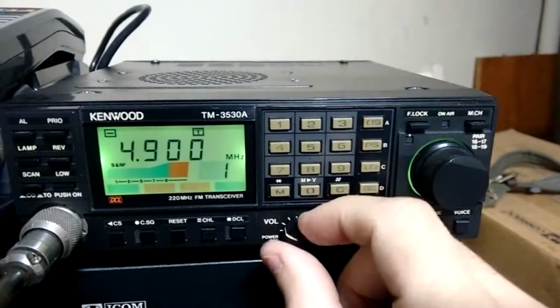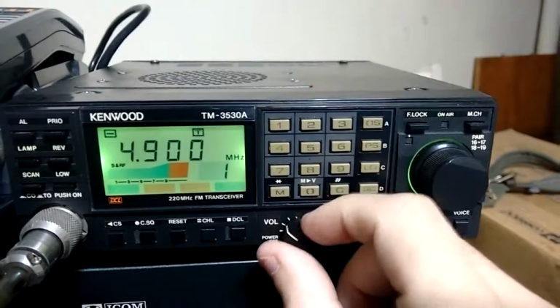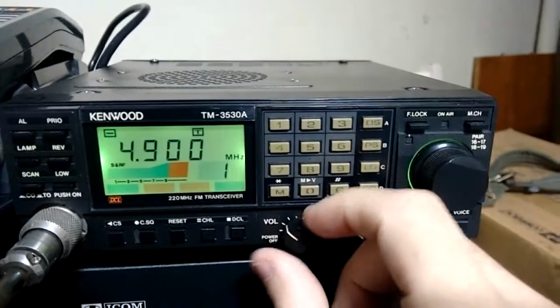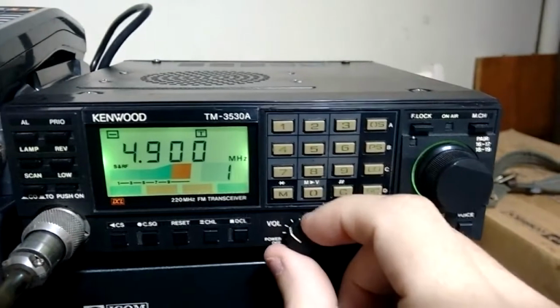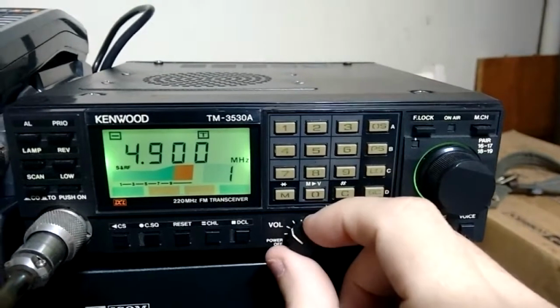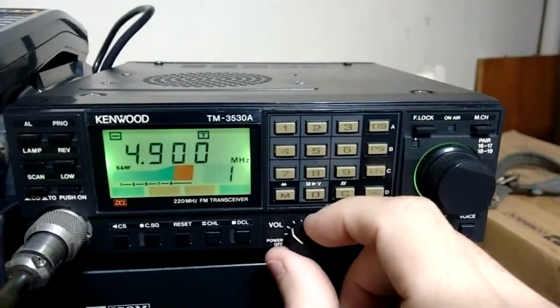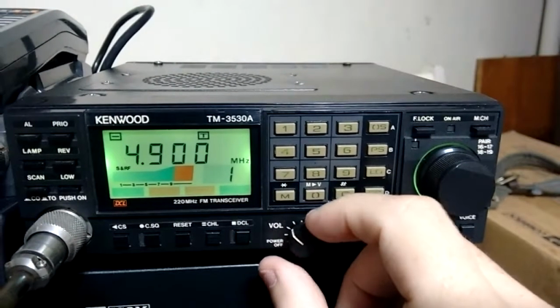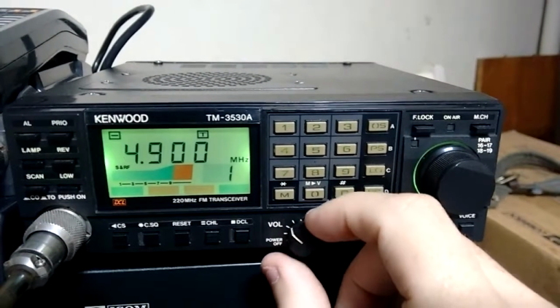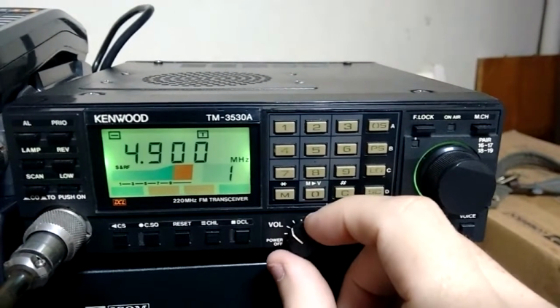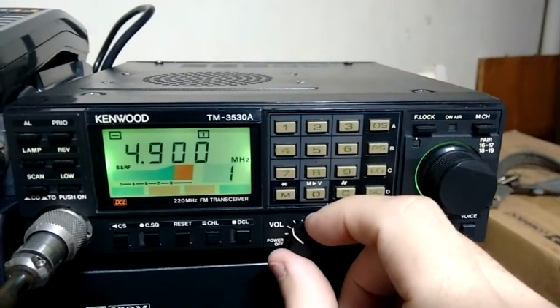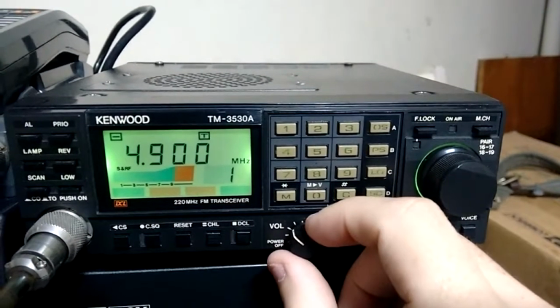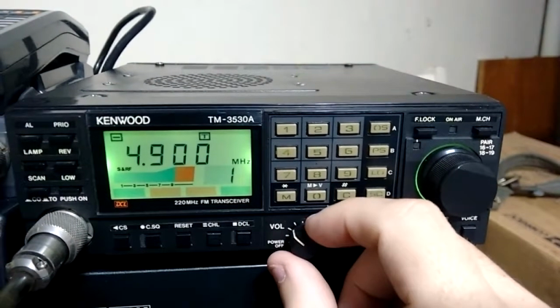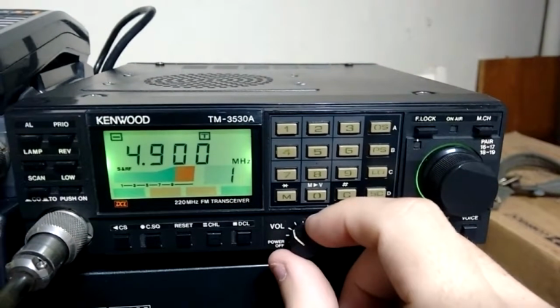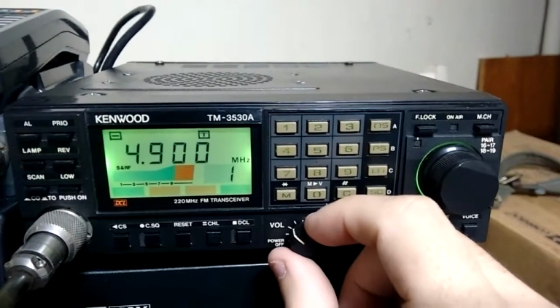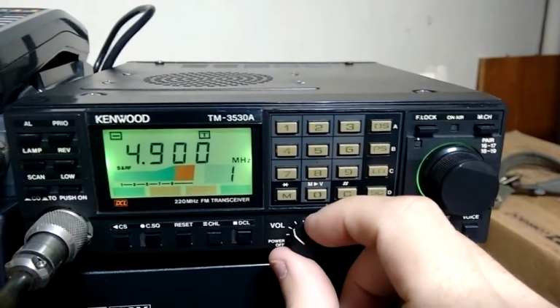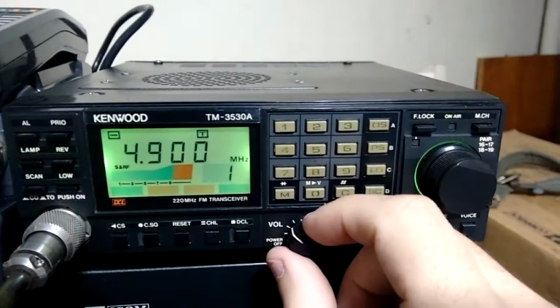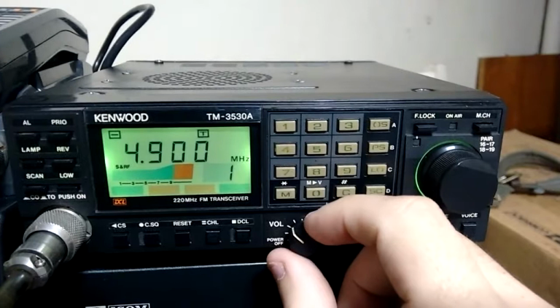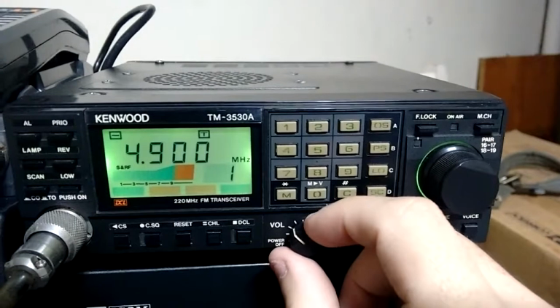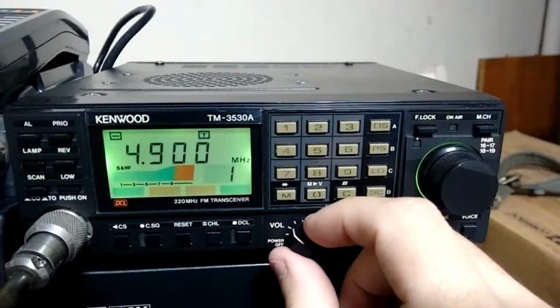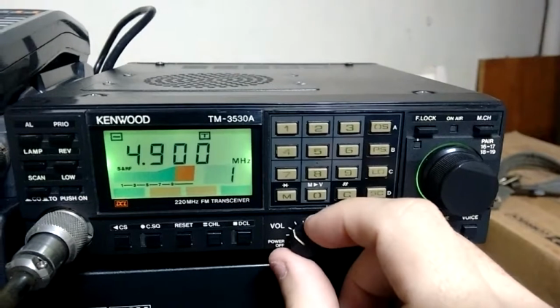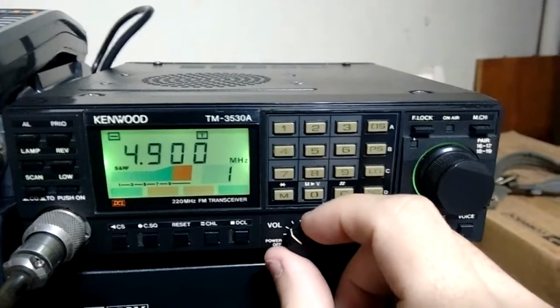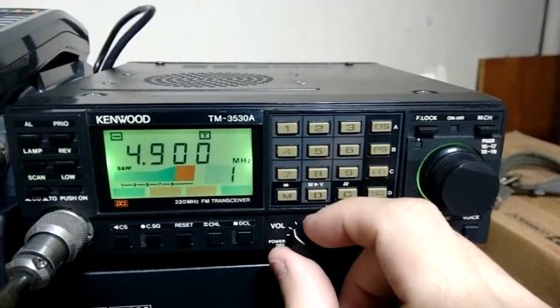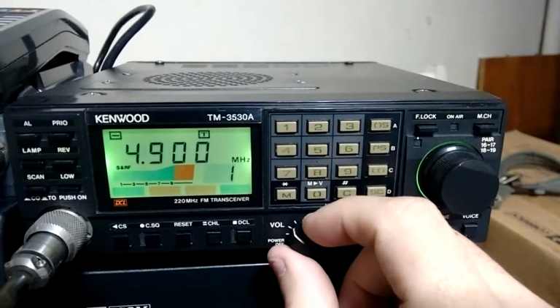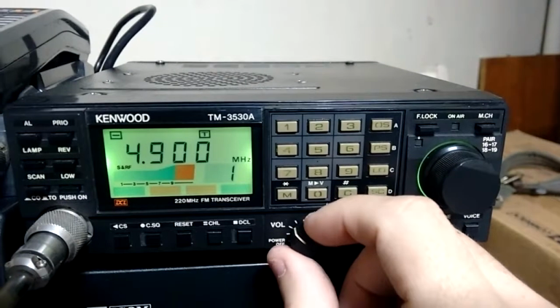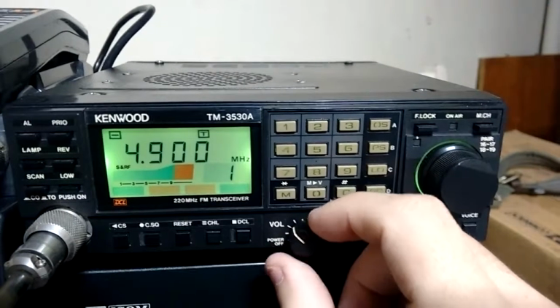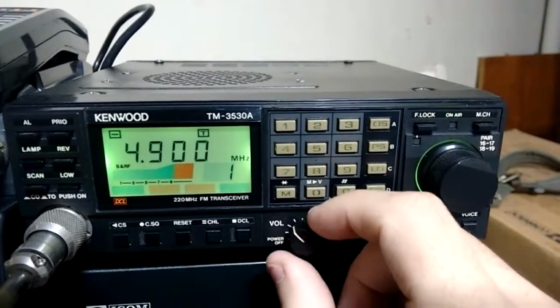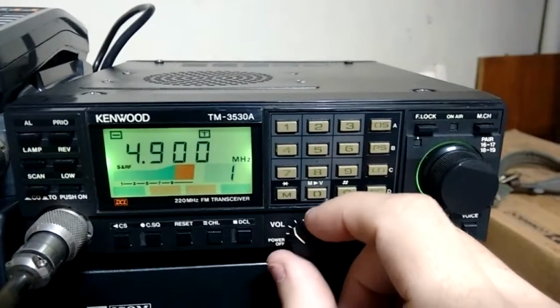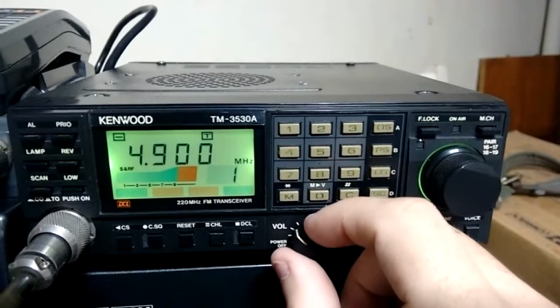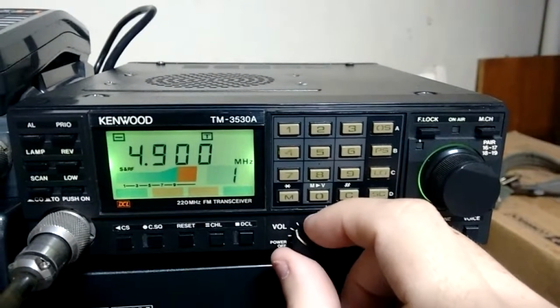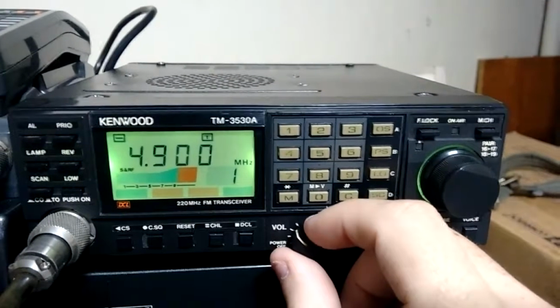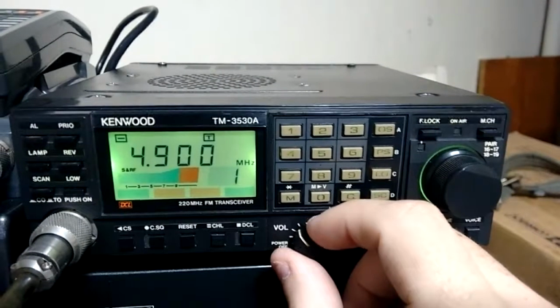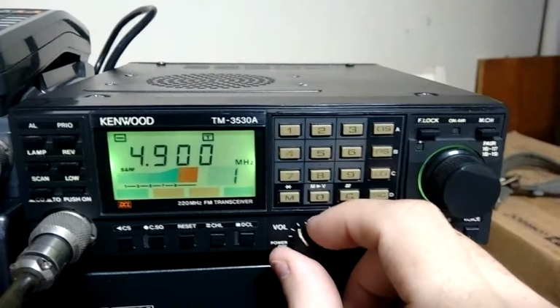Okay, let's turn this off, this on. Let's turn it on.